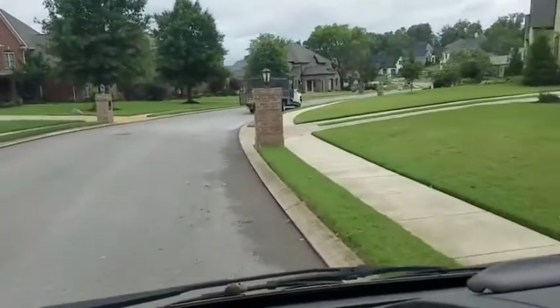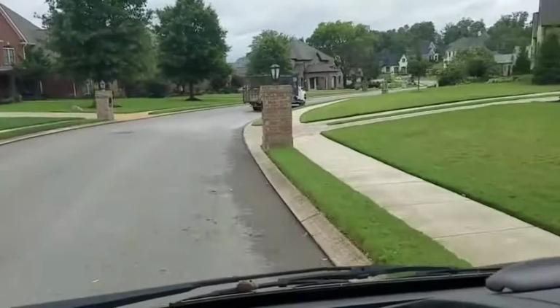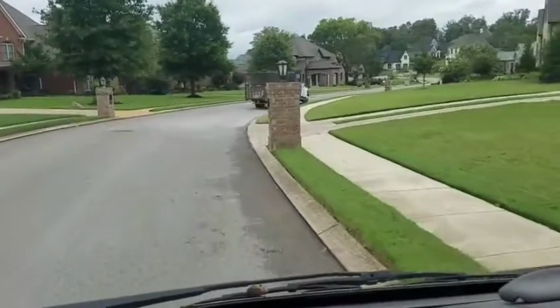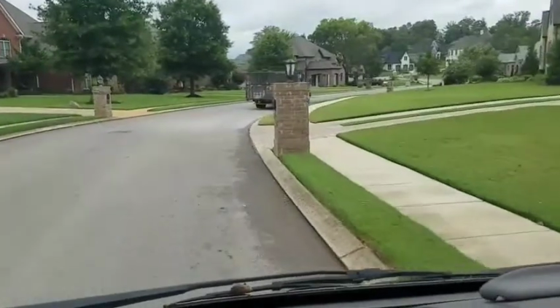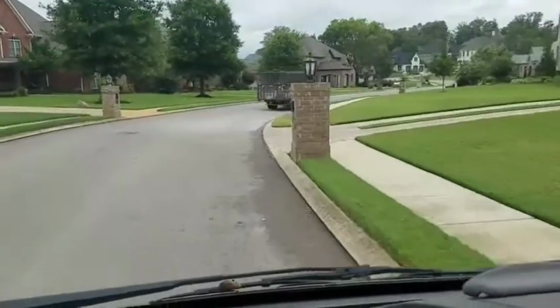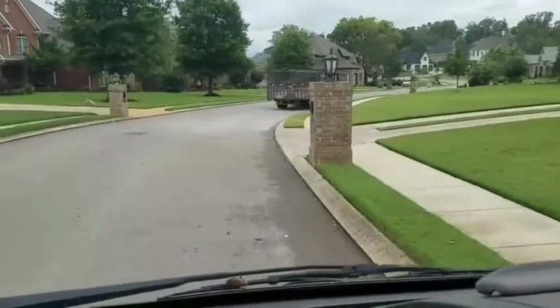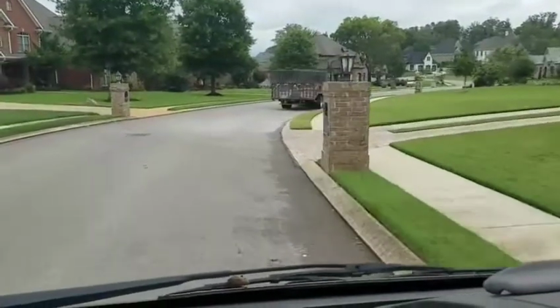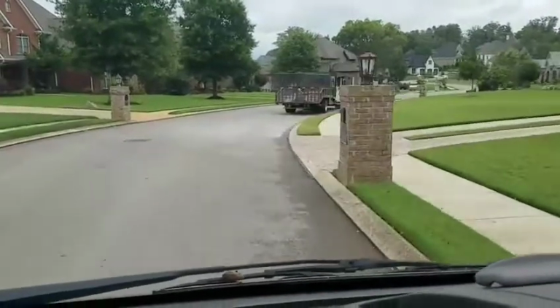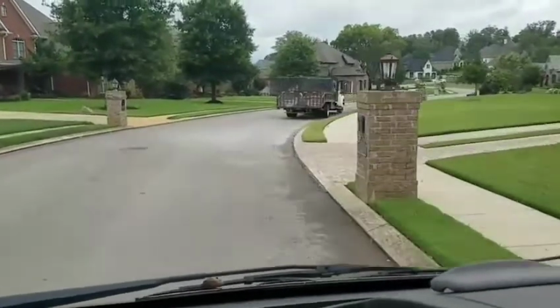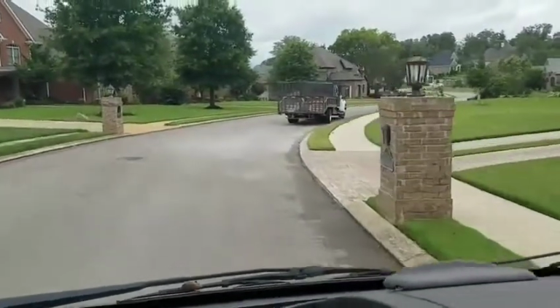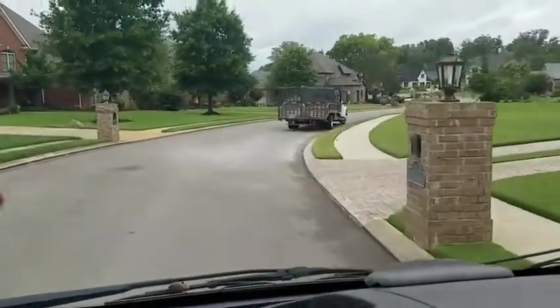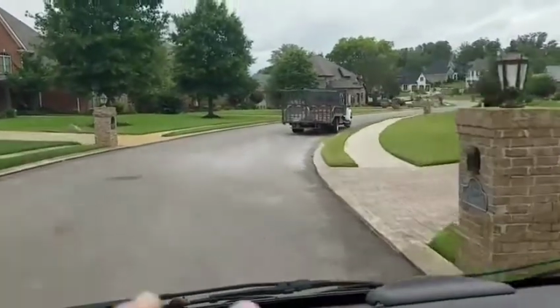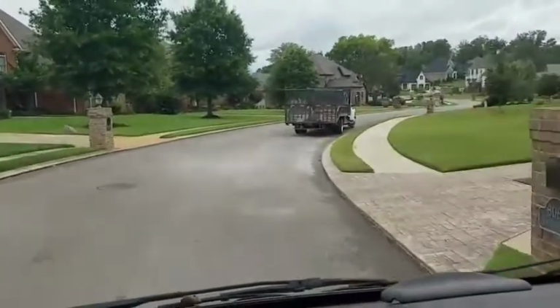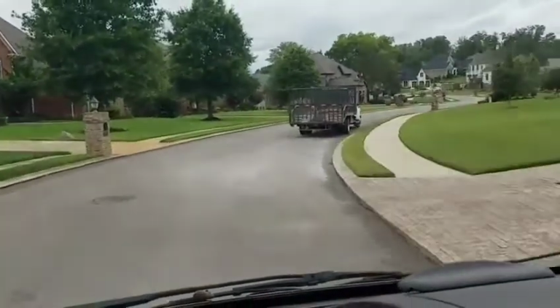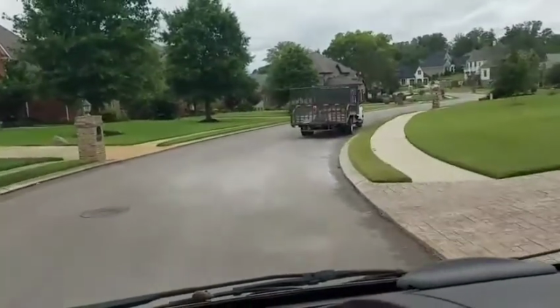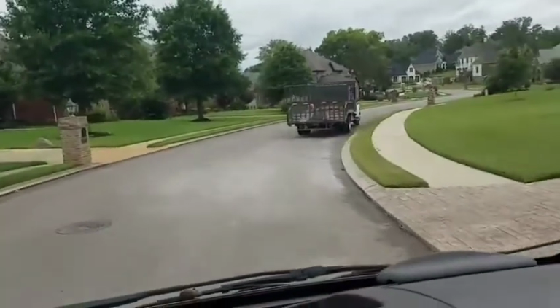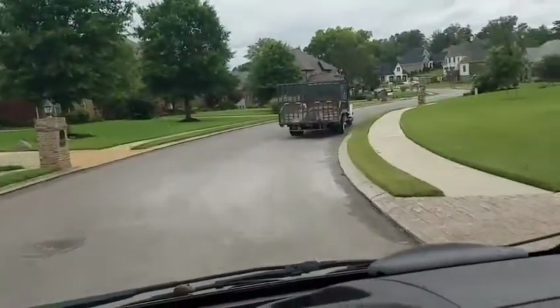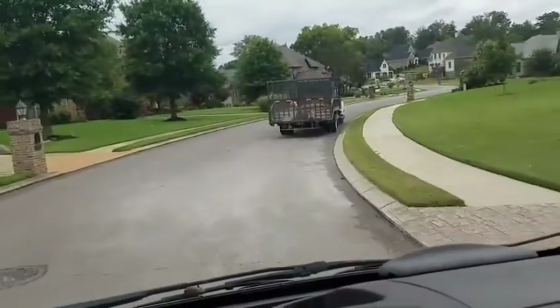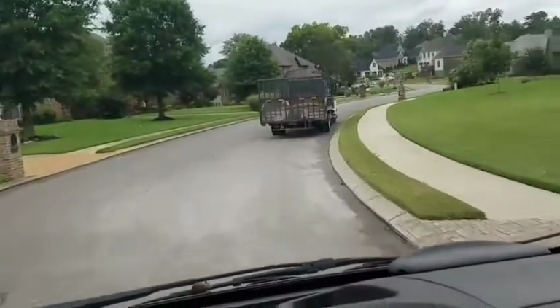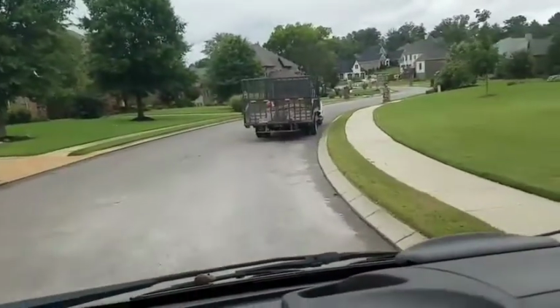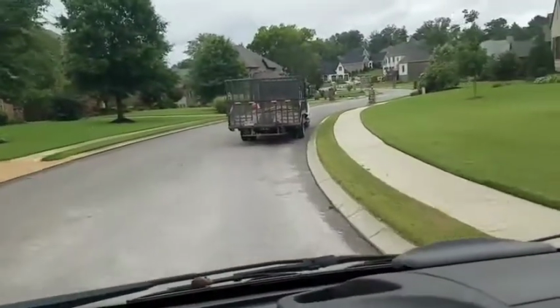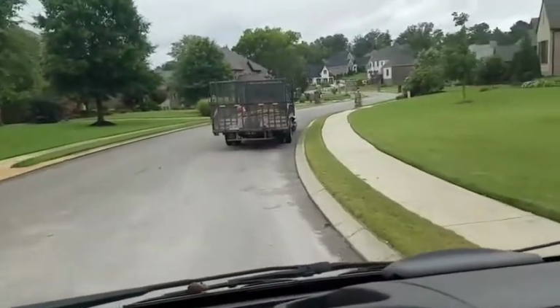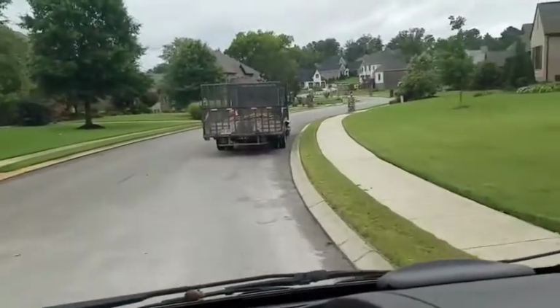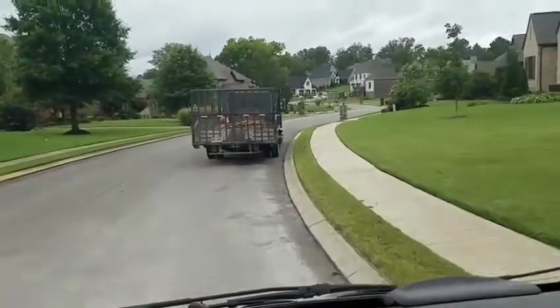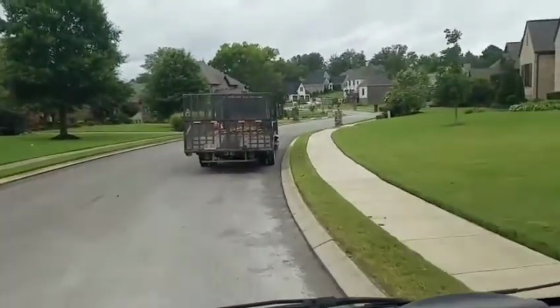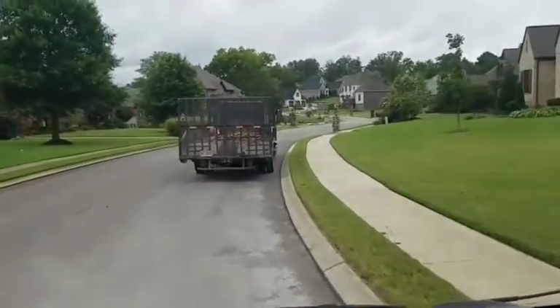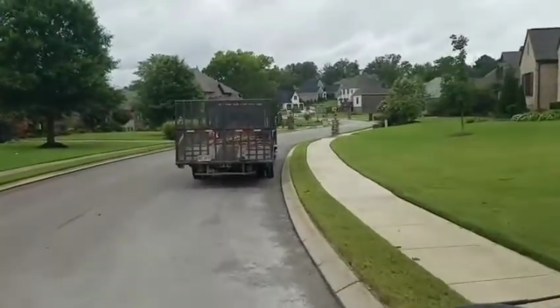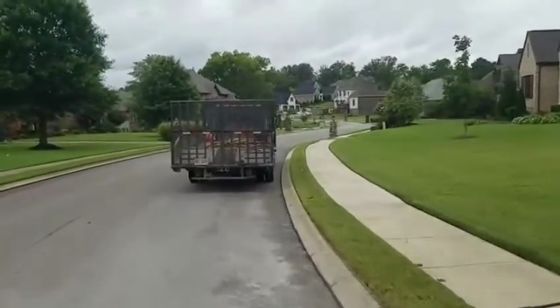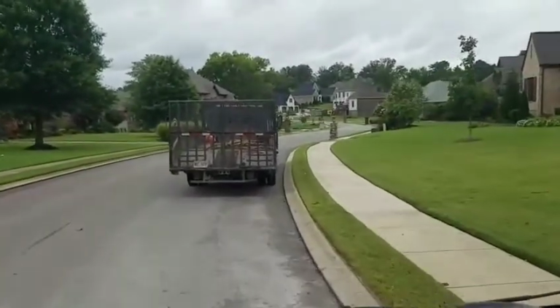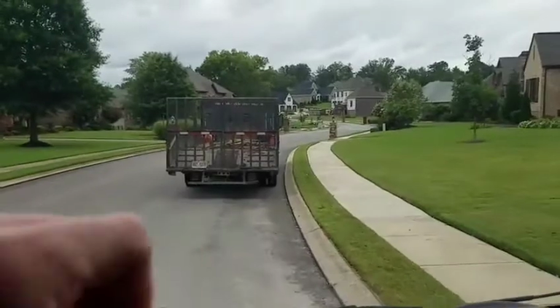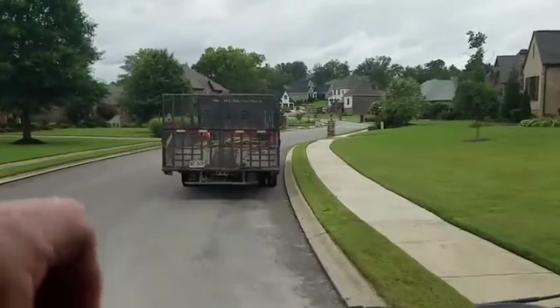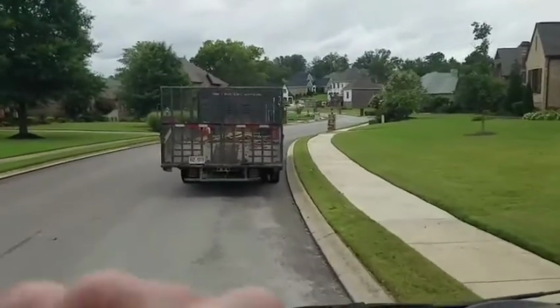They recently moved down here from New York, and they had problems in this crawlspace that you're not going to believe.